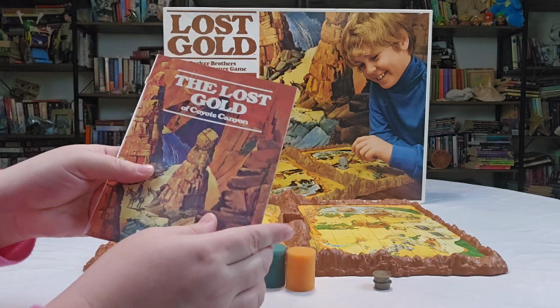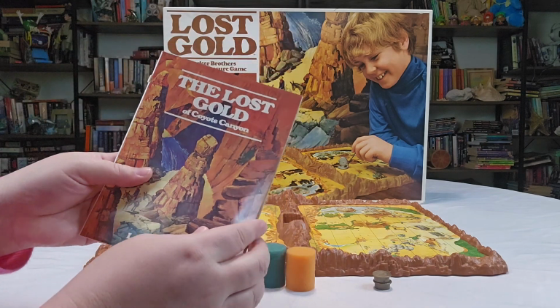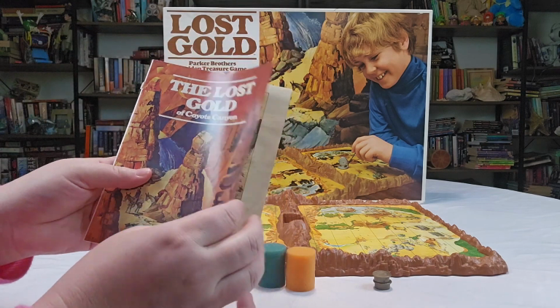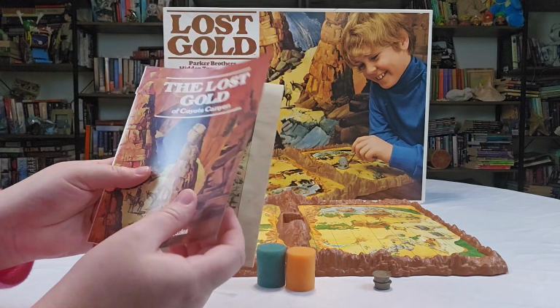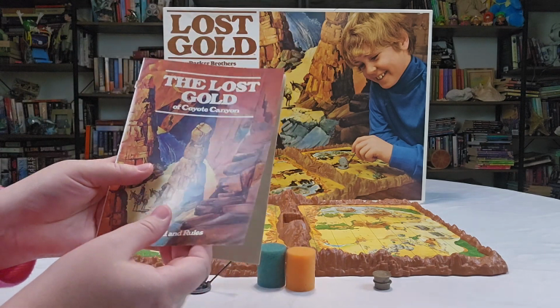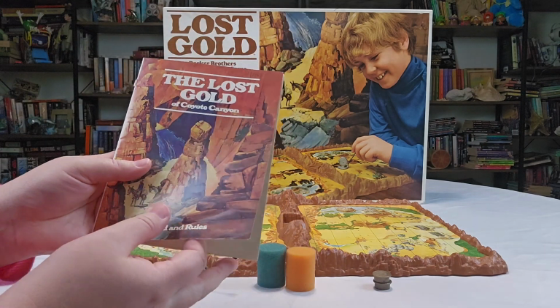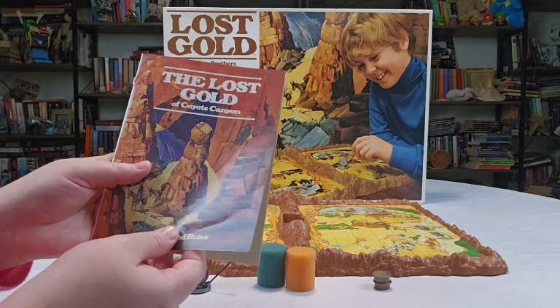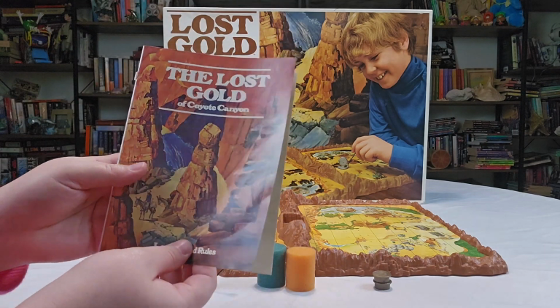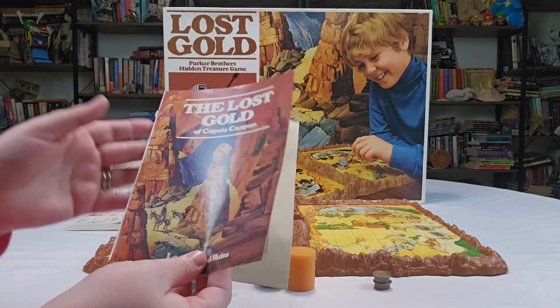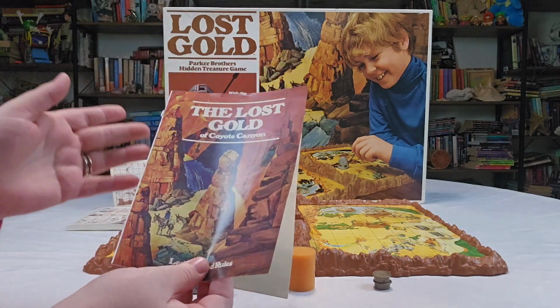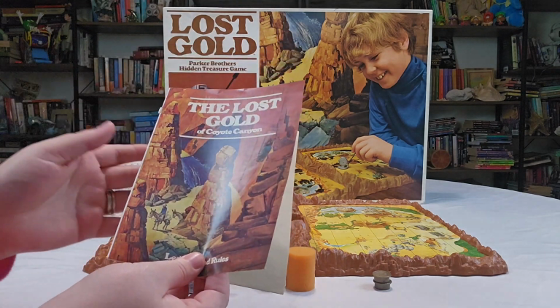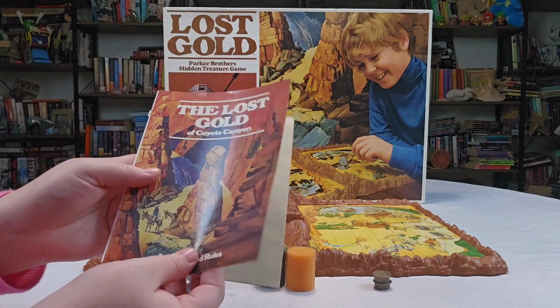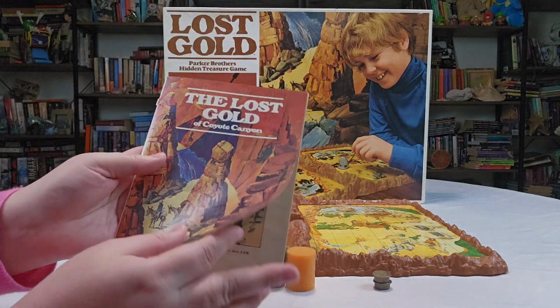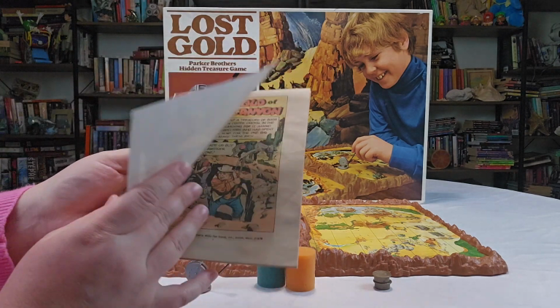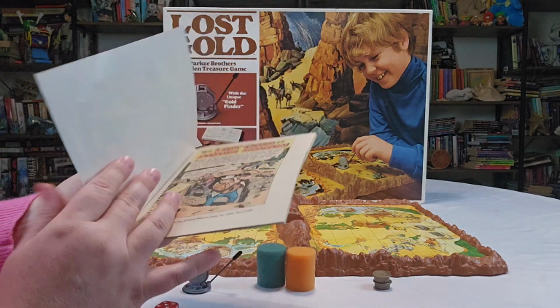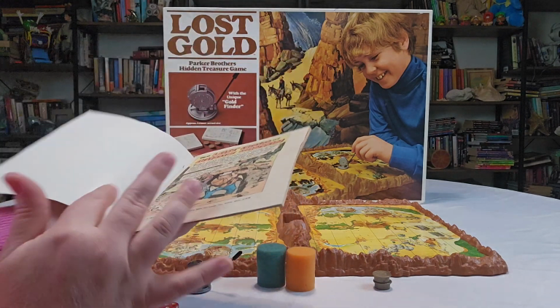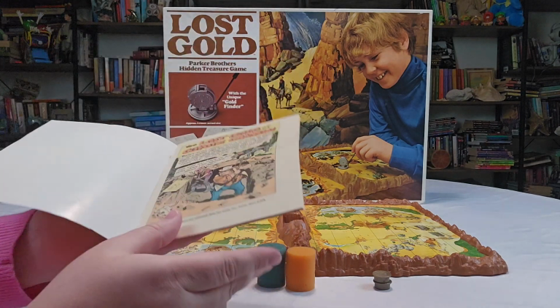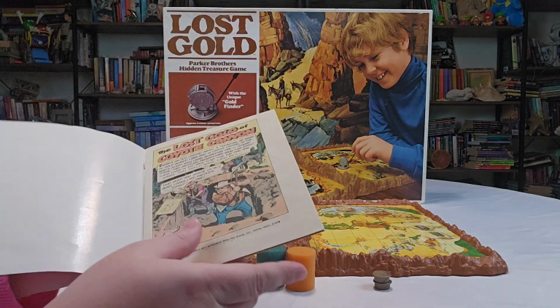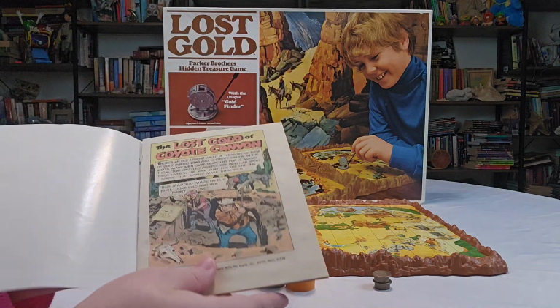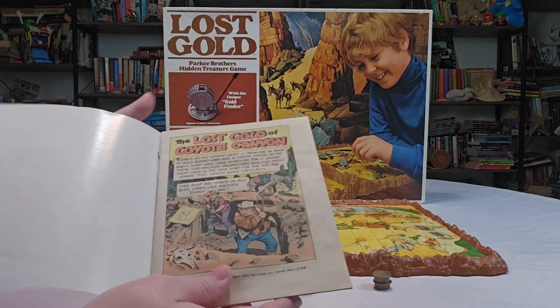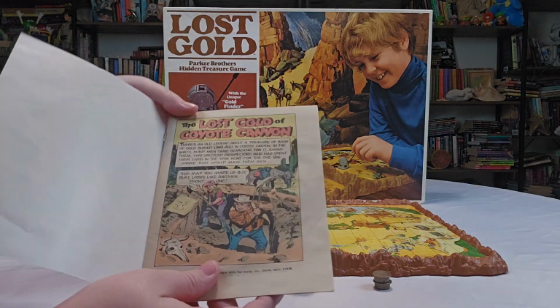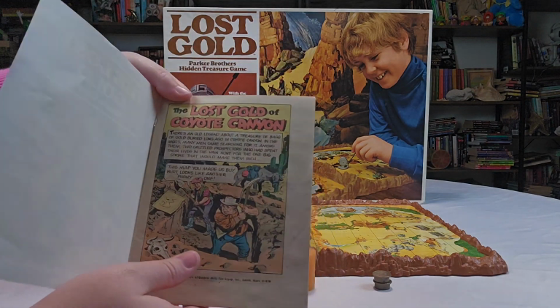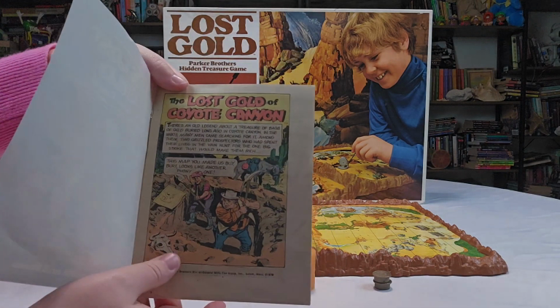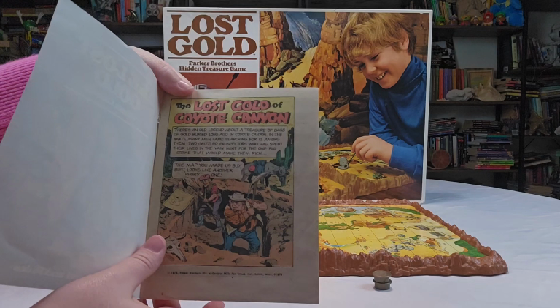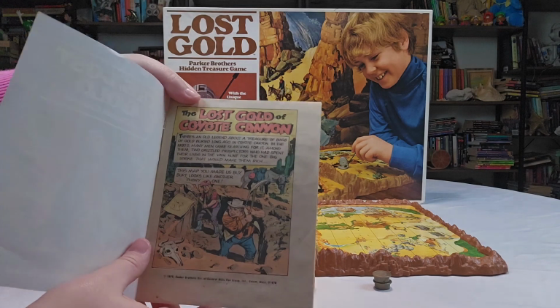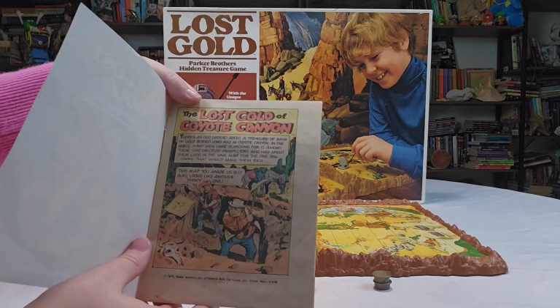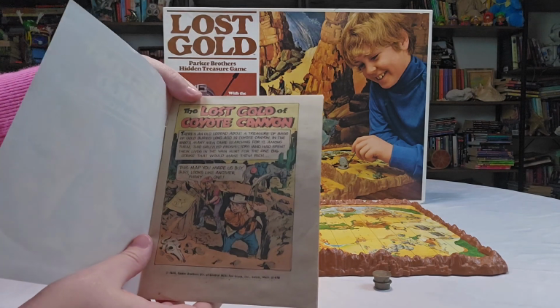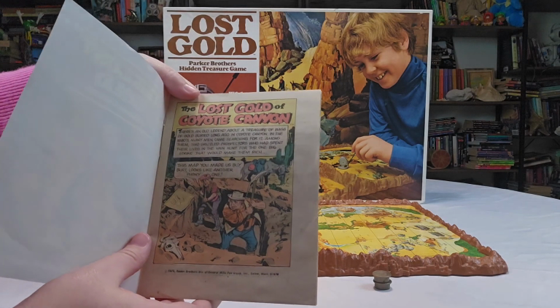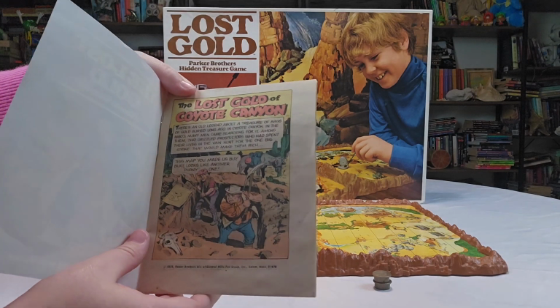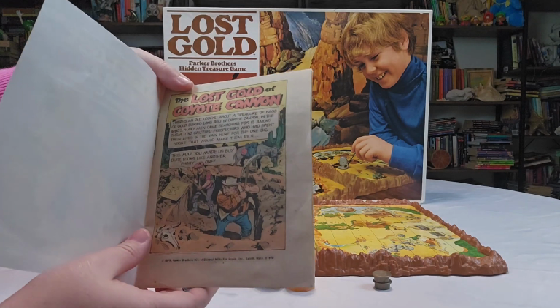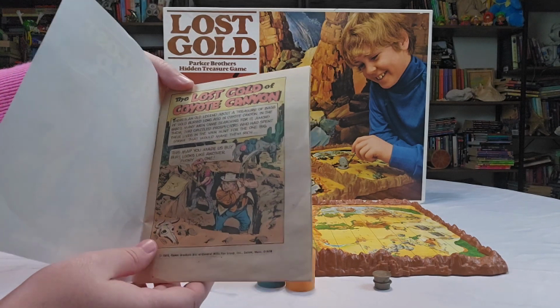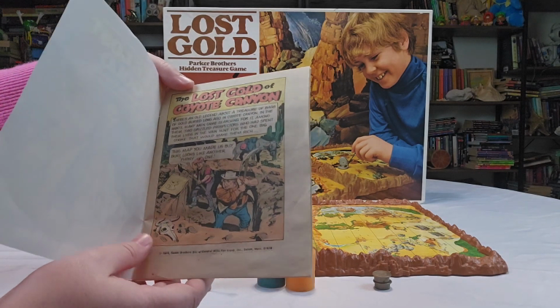Even the directions were kind of cool — it actually has a little comic book story inside. It tells the legend of the Lost Golden Coyote Canyon. It's a little bitty comic book right there in the box.